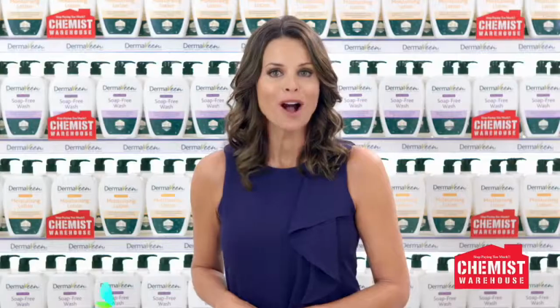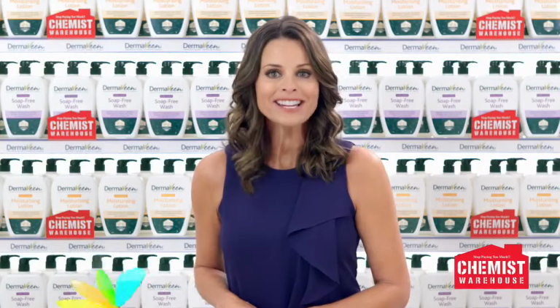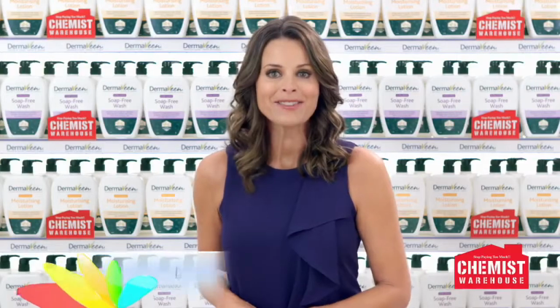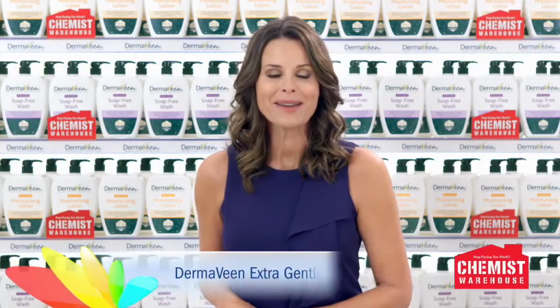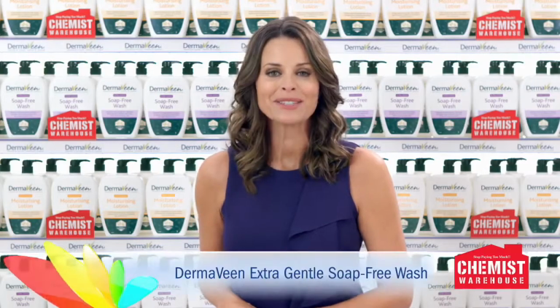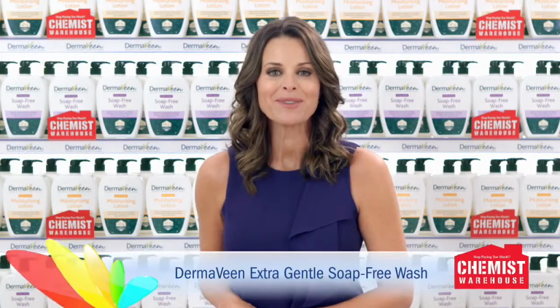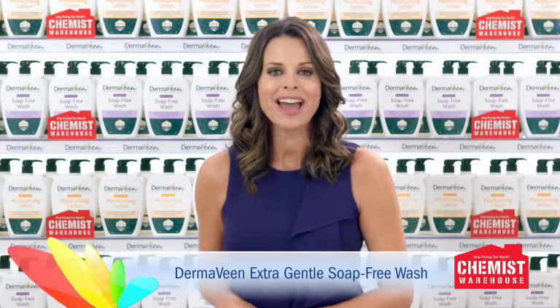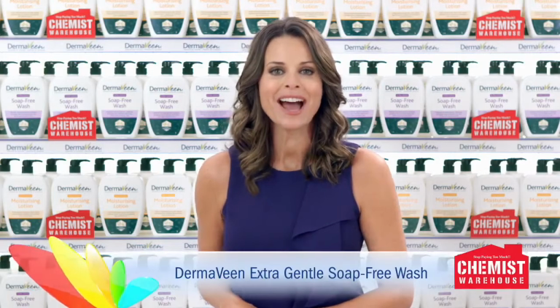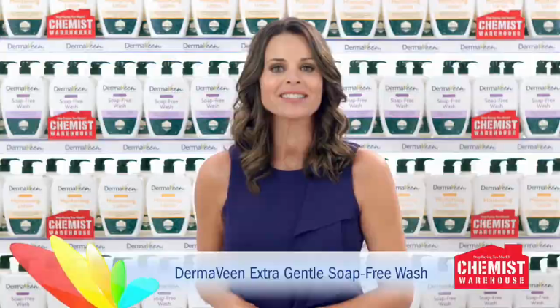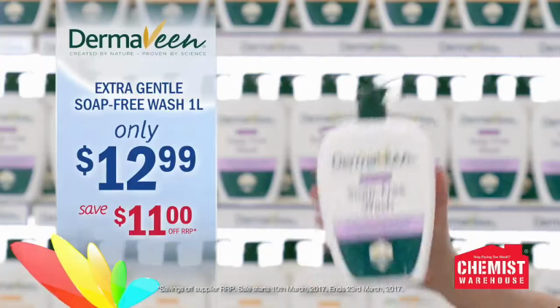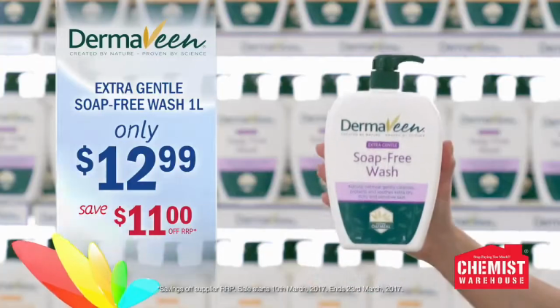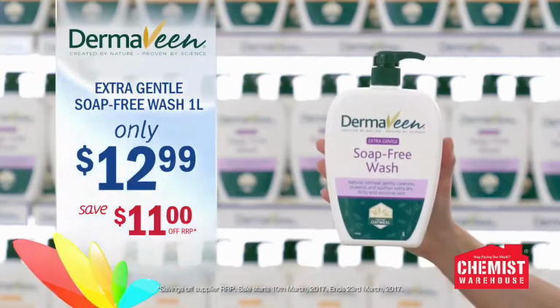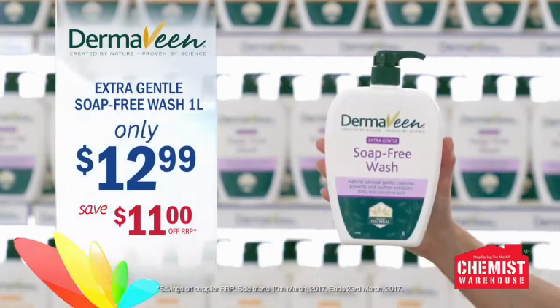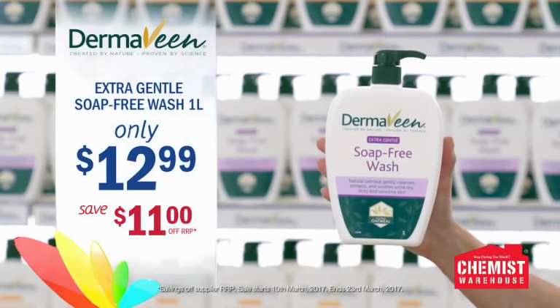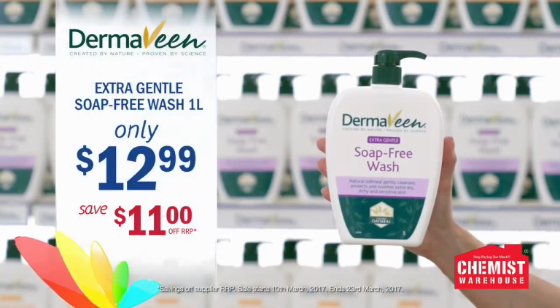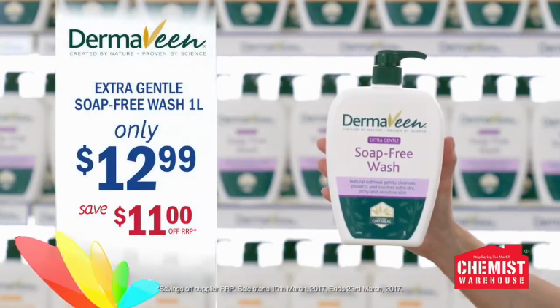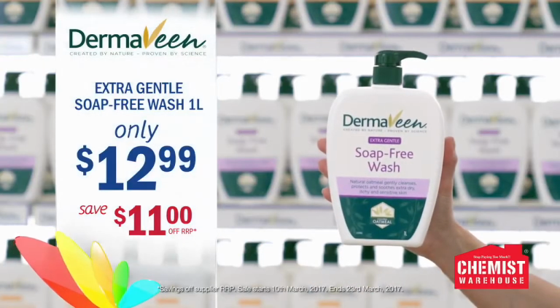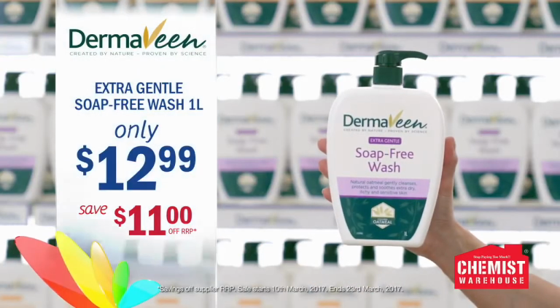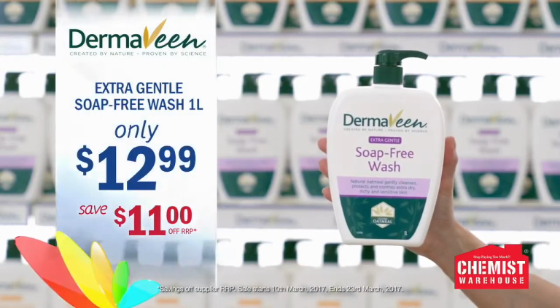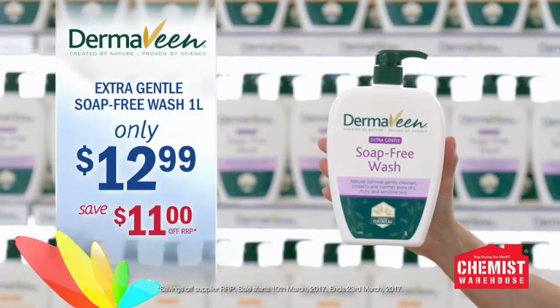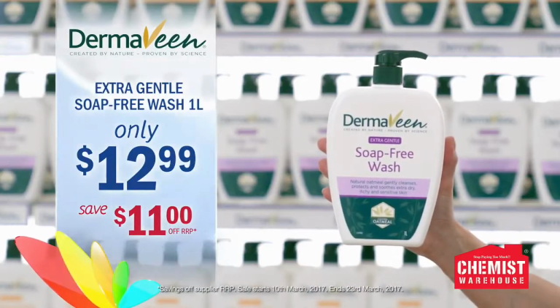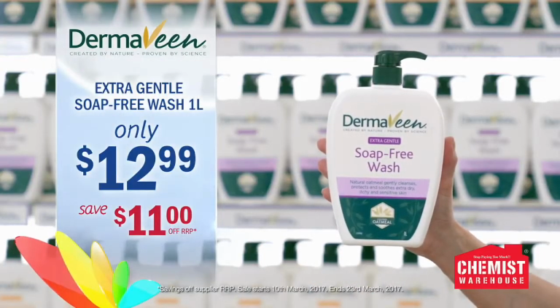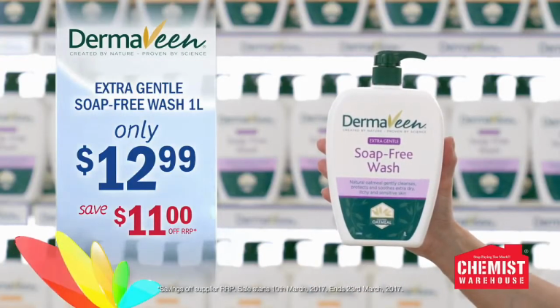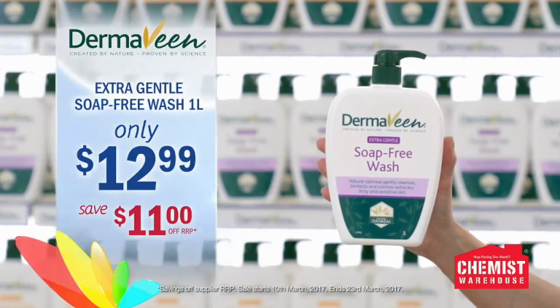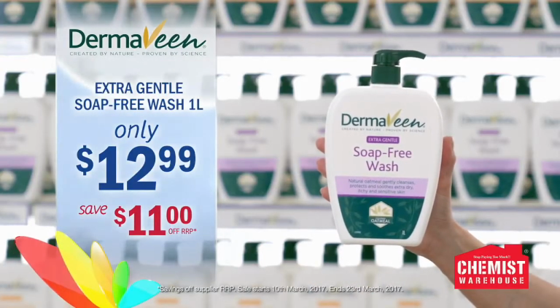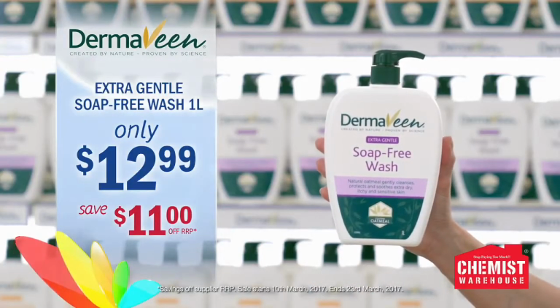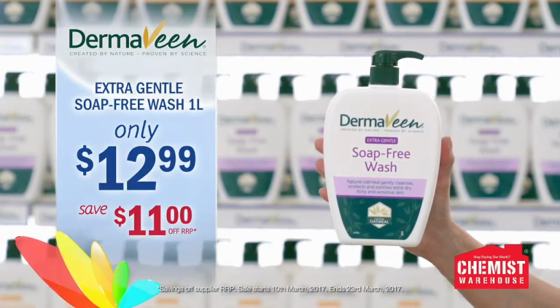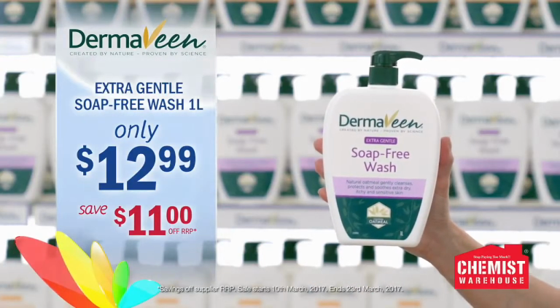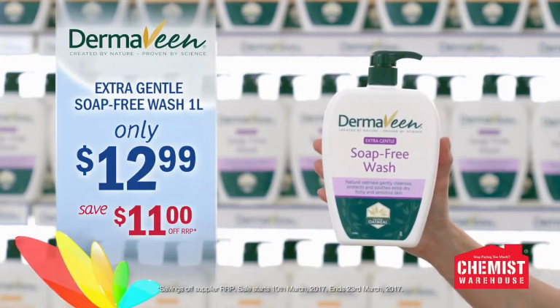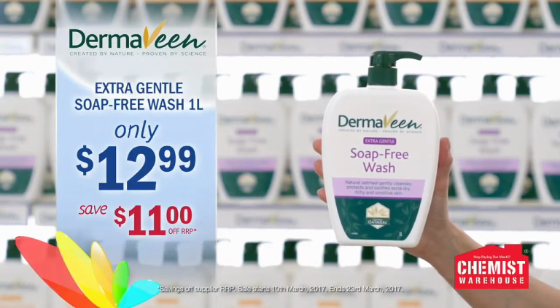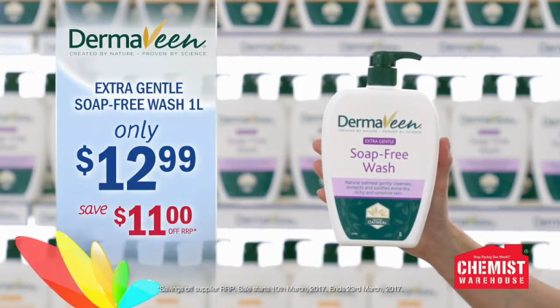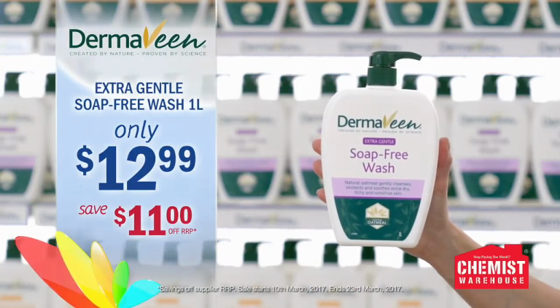Right now at Chemist Warehouse, Dermavine Extra Gentle Soap Free Wash is just $12.99.